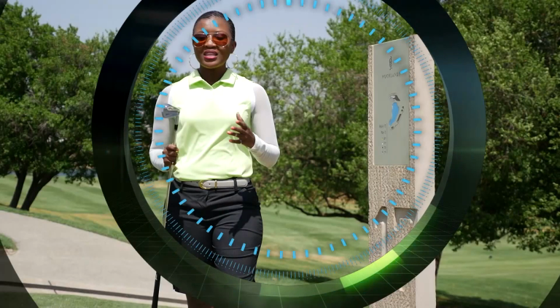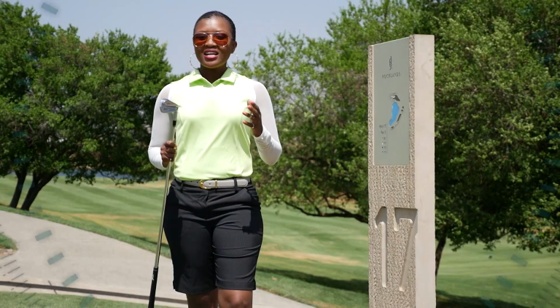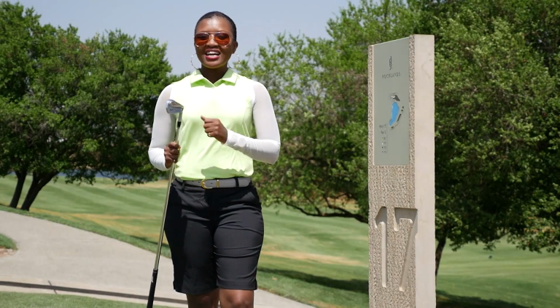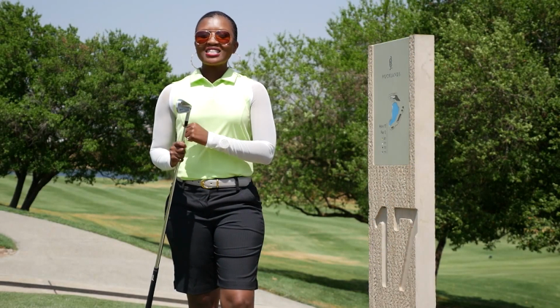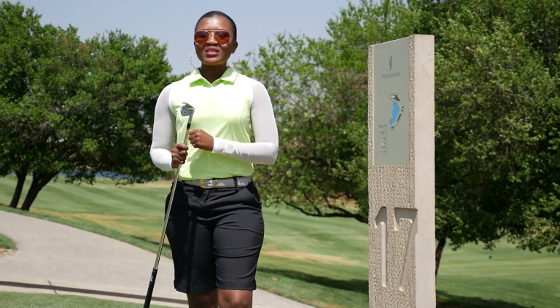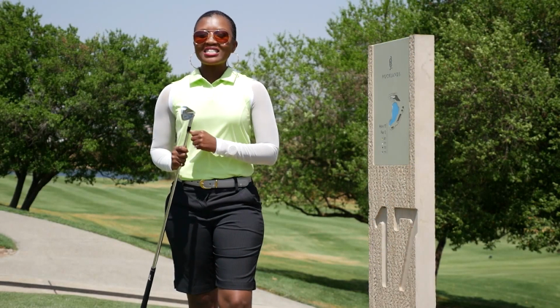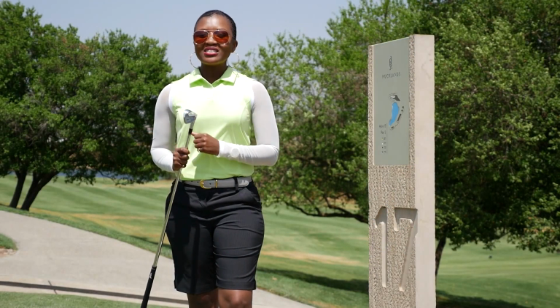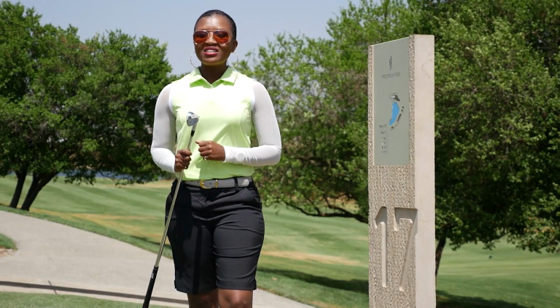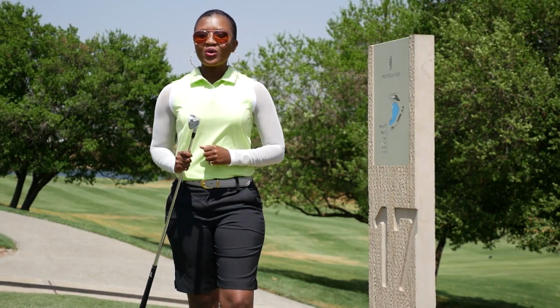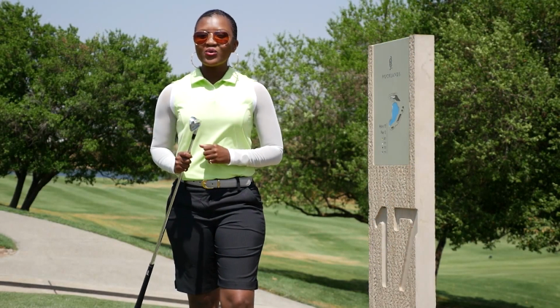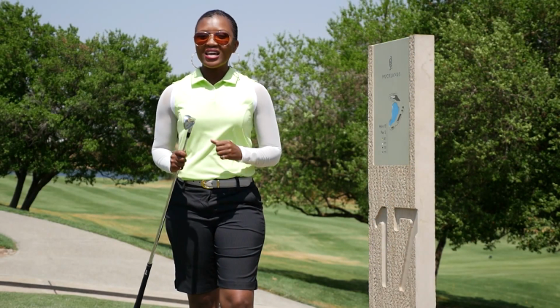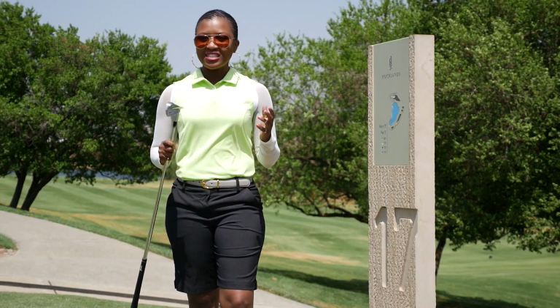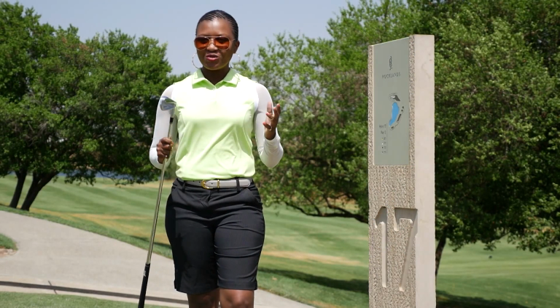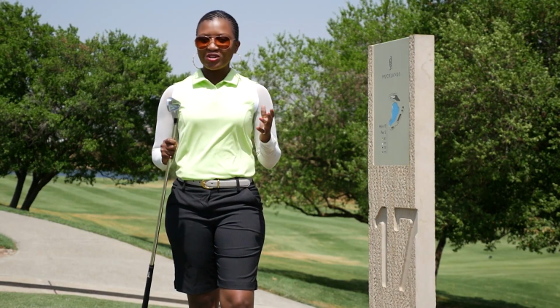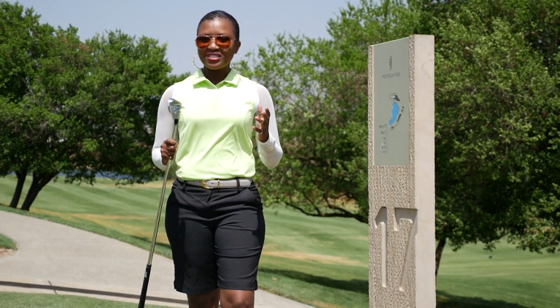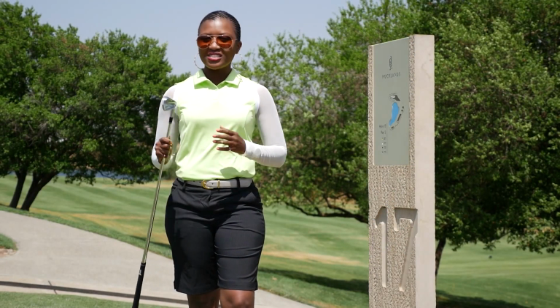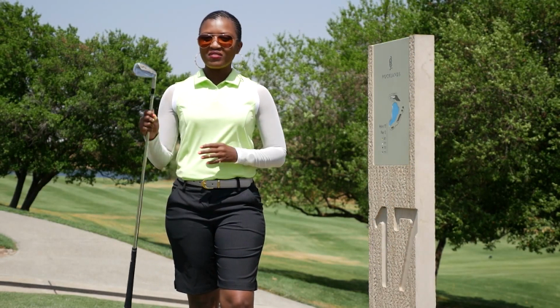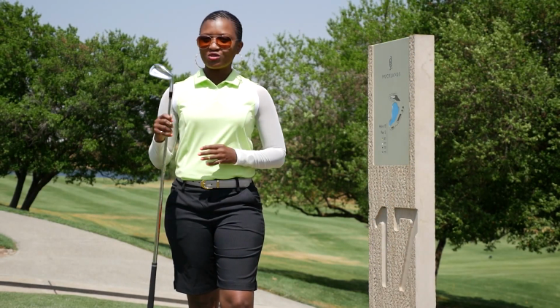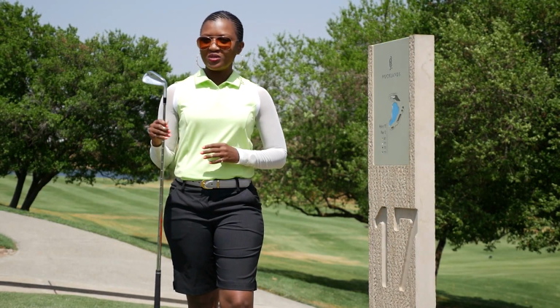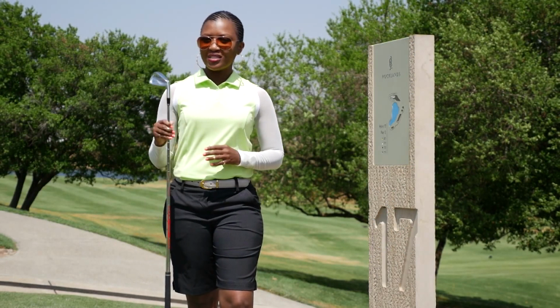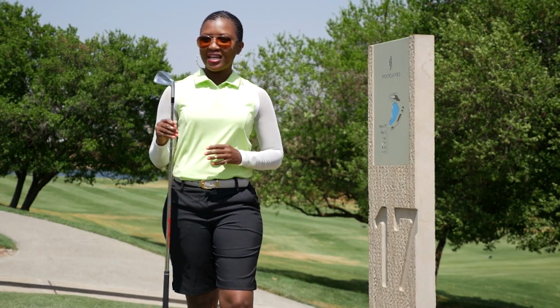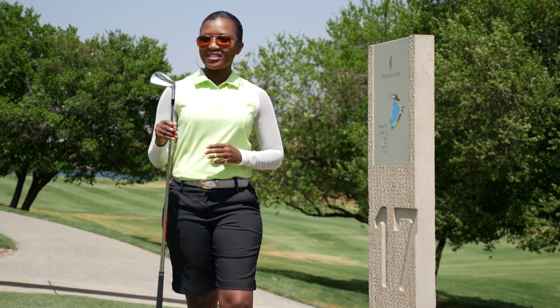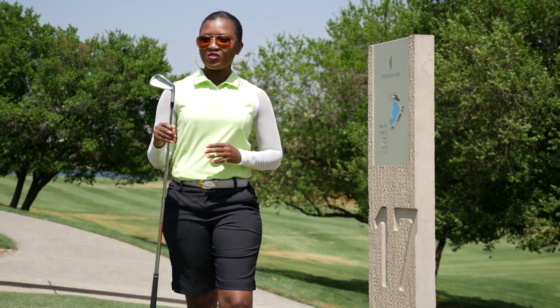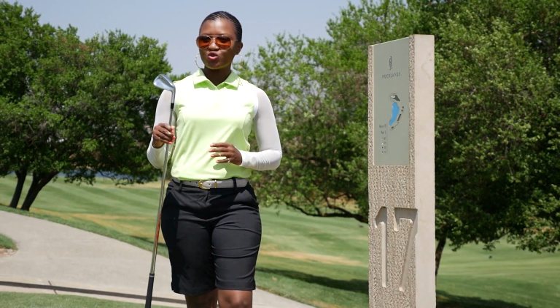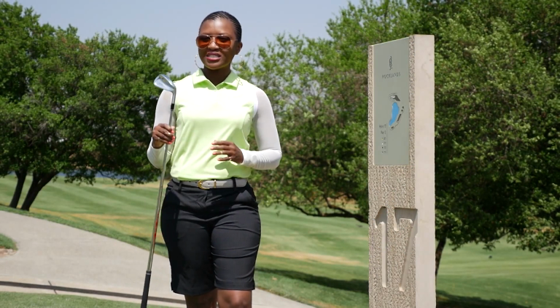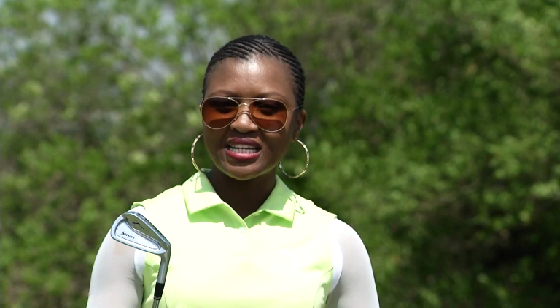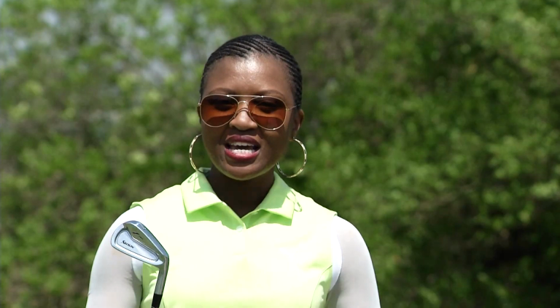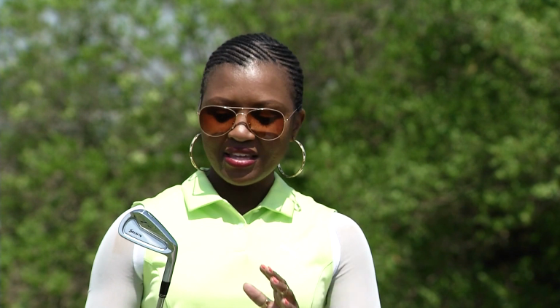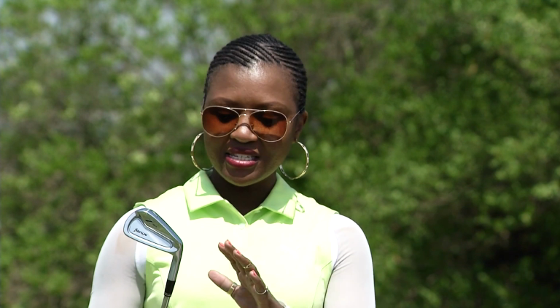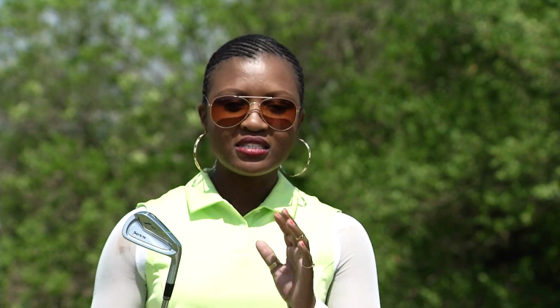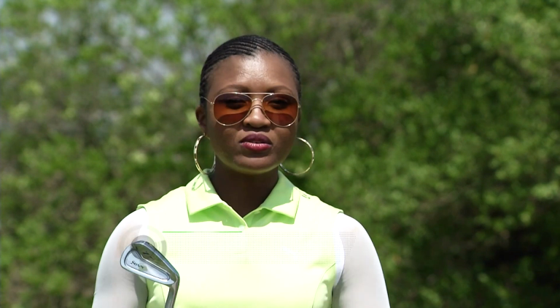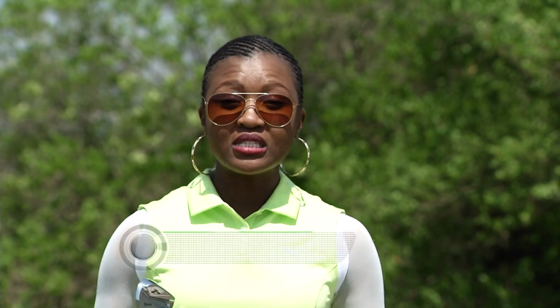Guys, I'm at the 17th hole at Rocklands, having a squeeze at the latest from Srixon, the Z-Series.